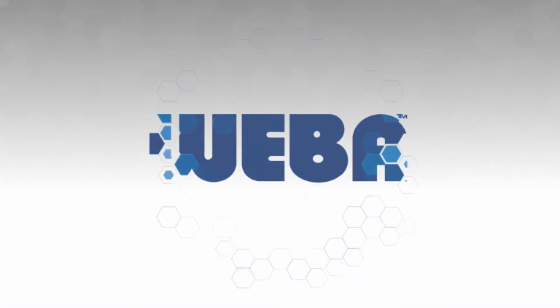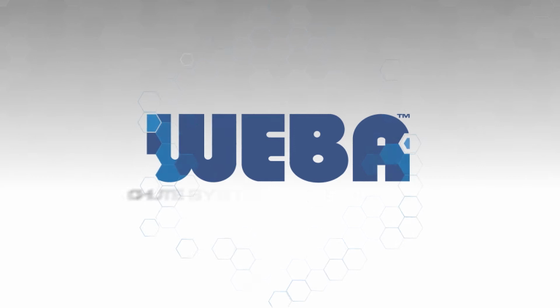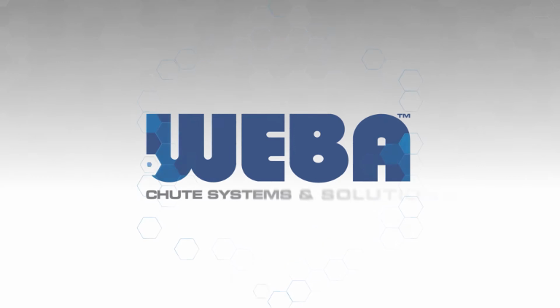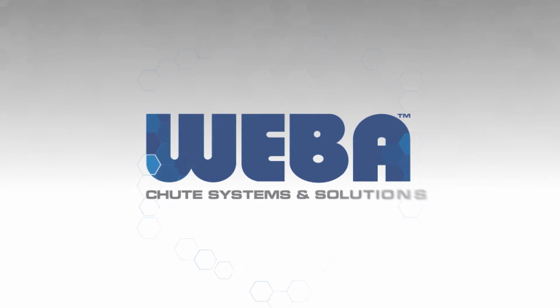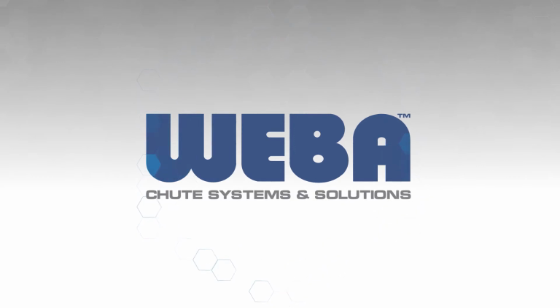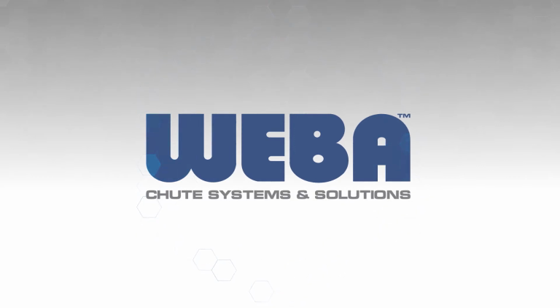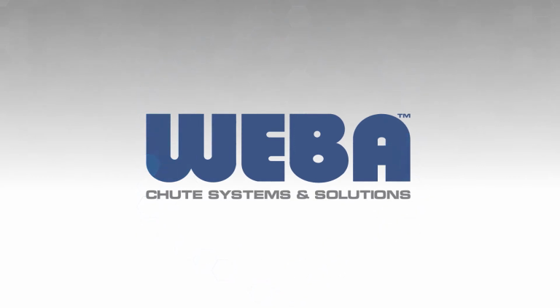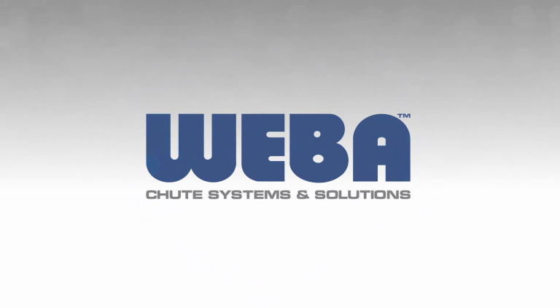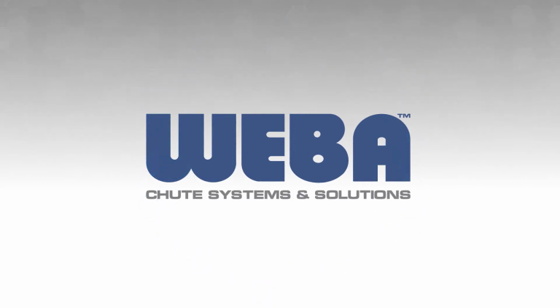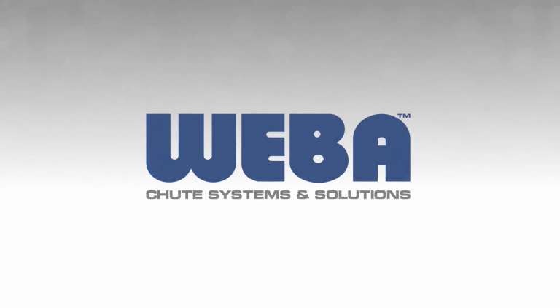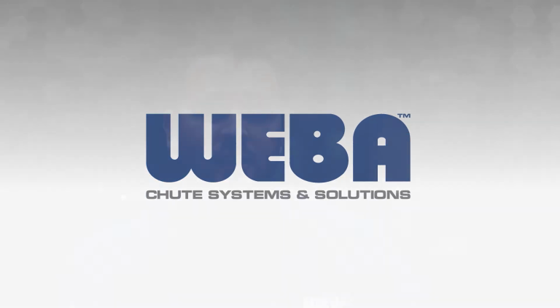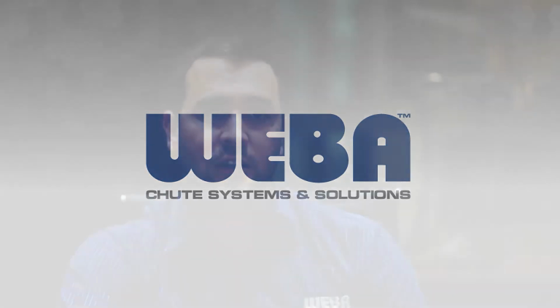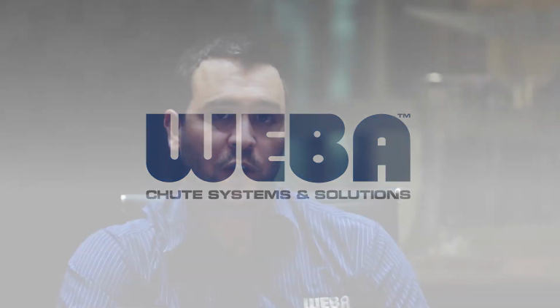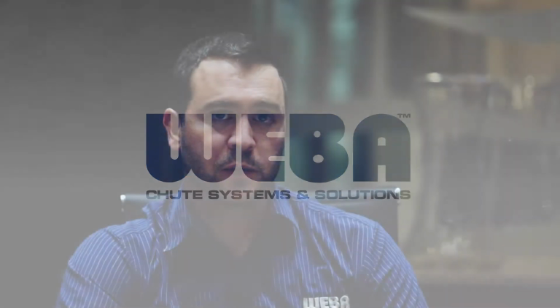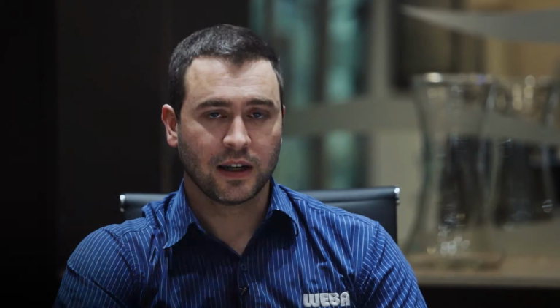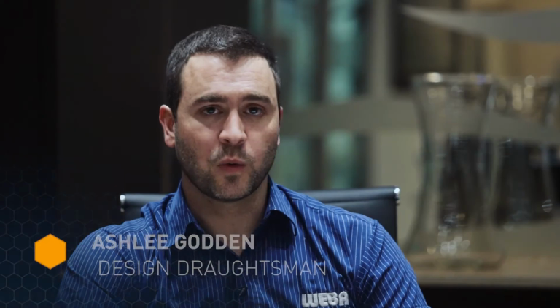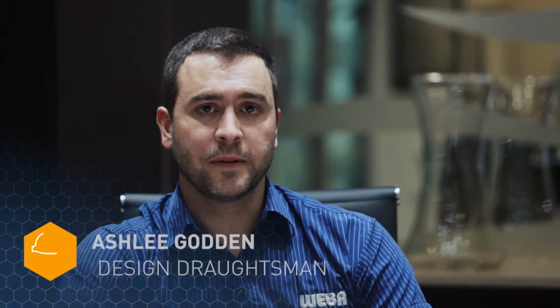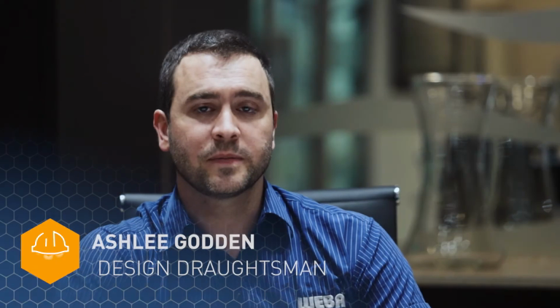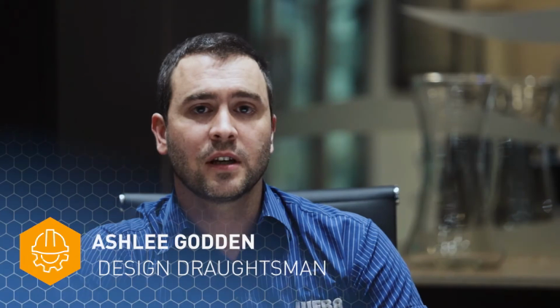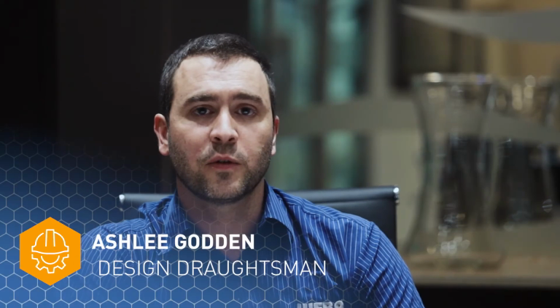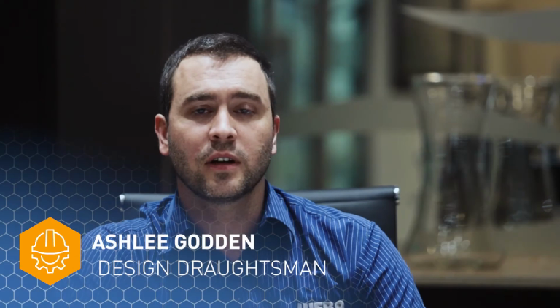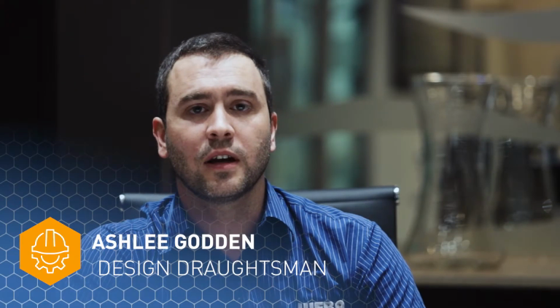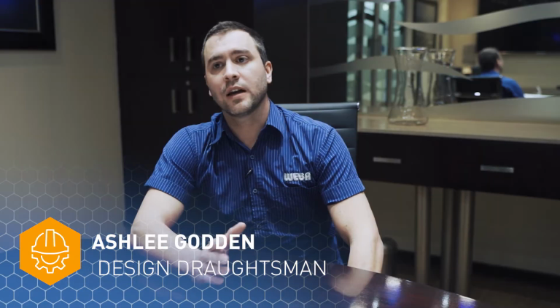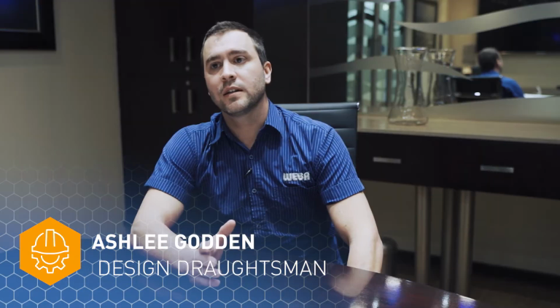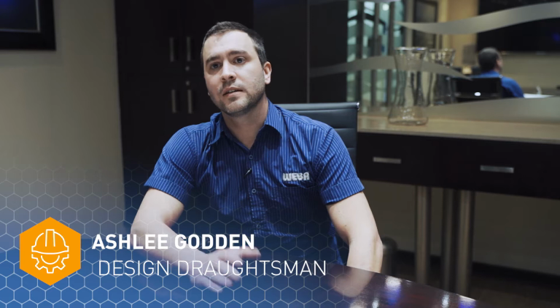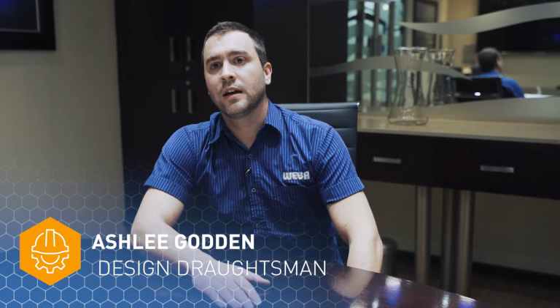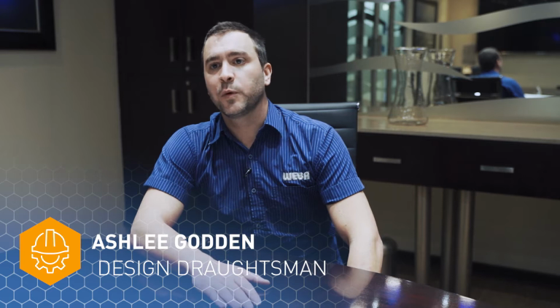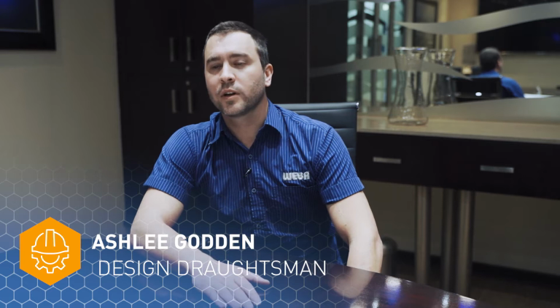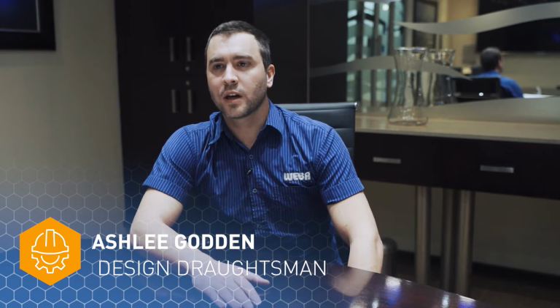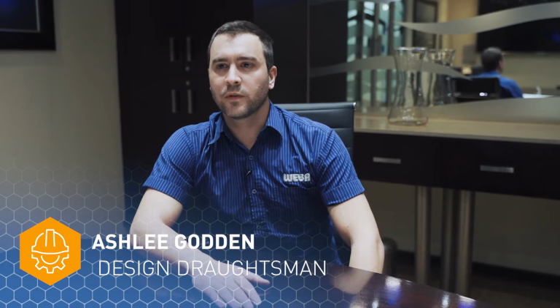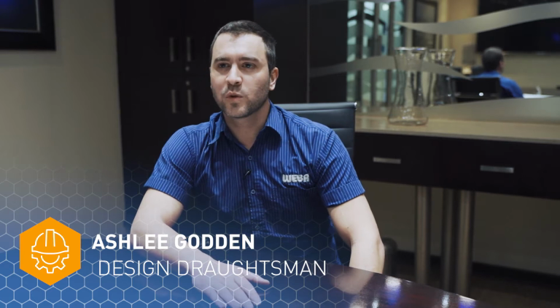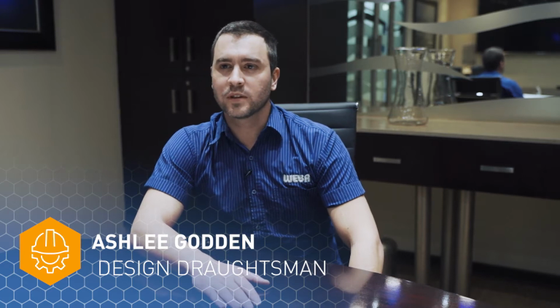Hi, my name is Ashley Gordon. I'm a design draftsman at Weber, South Africa, and I've been working at the company for 12 years.